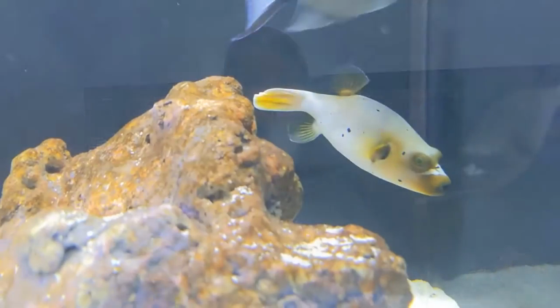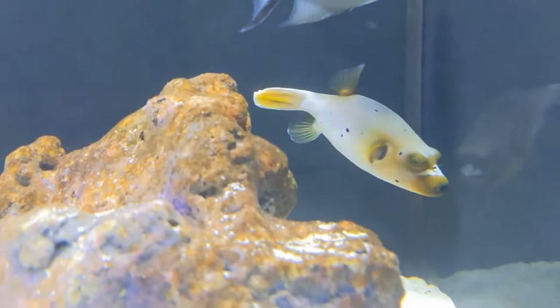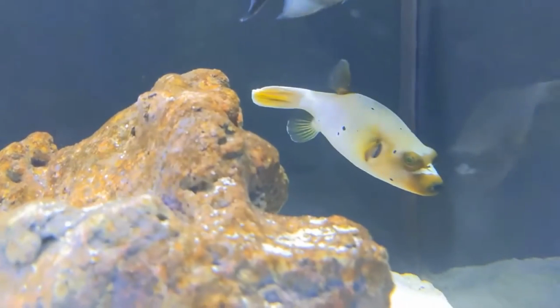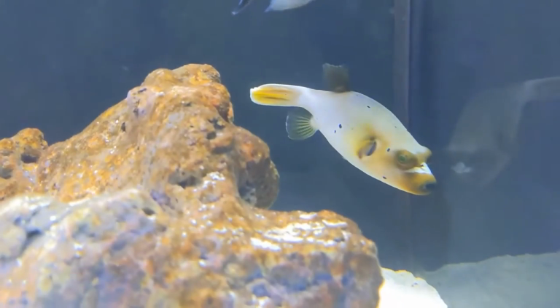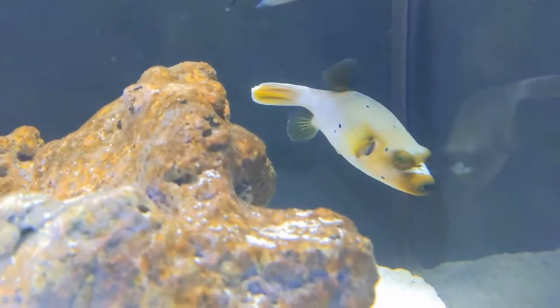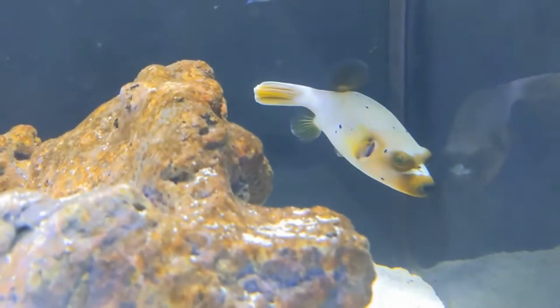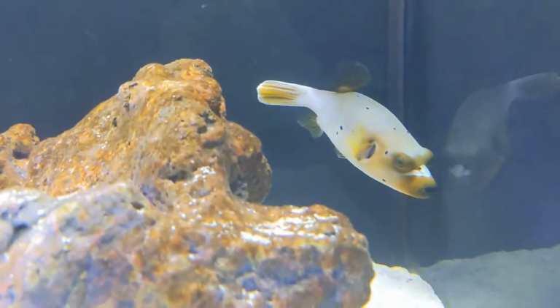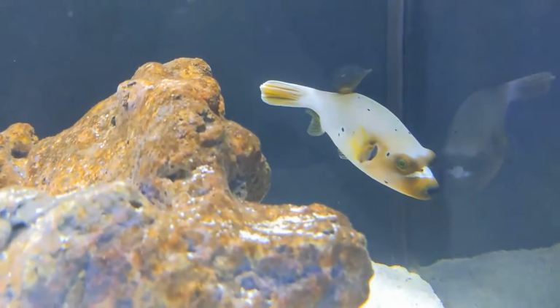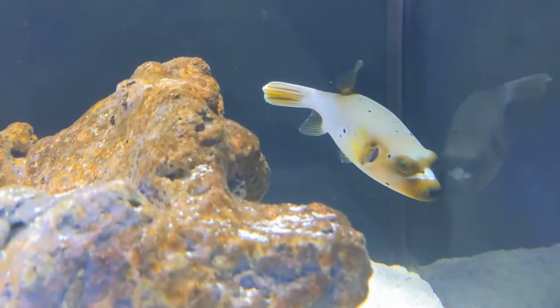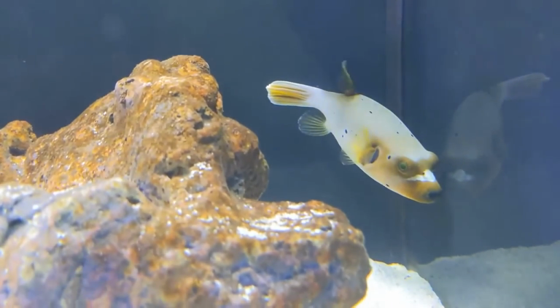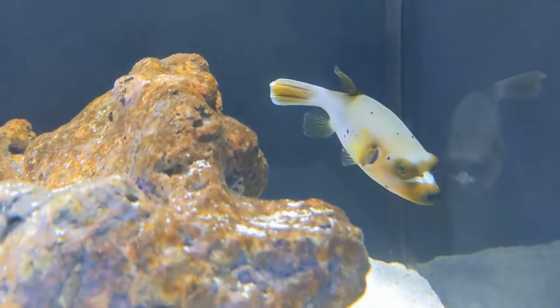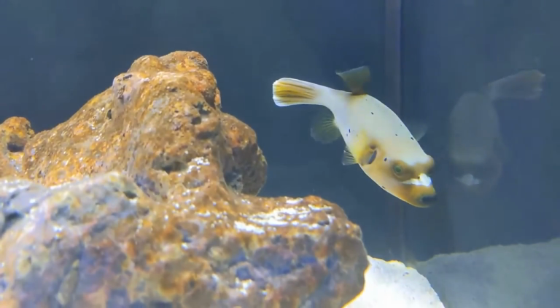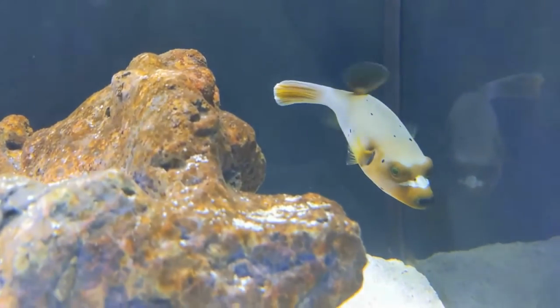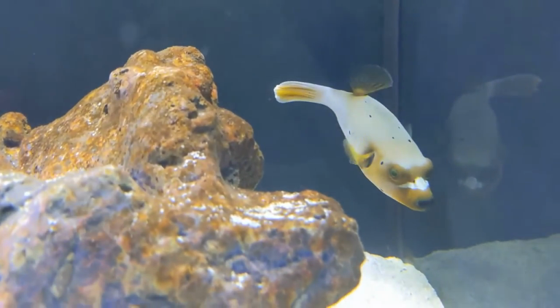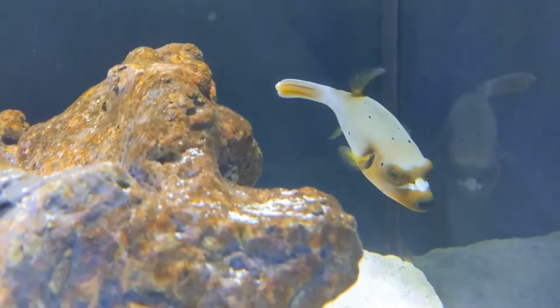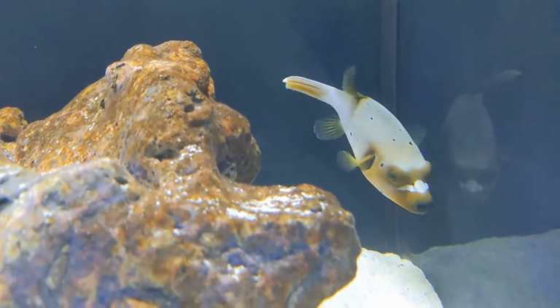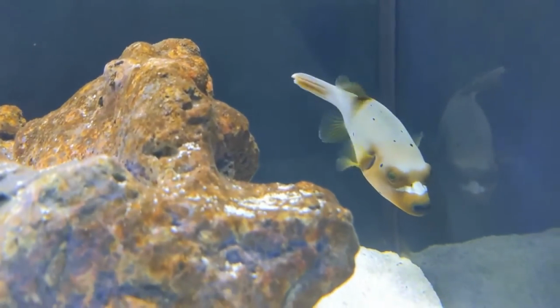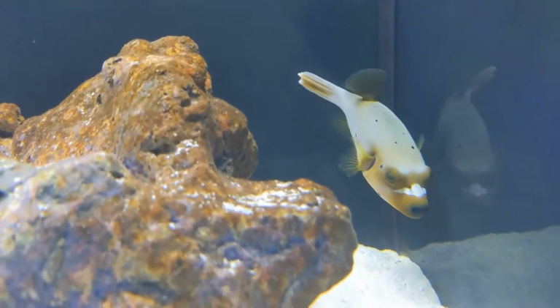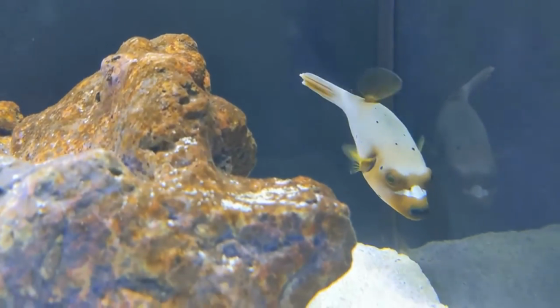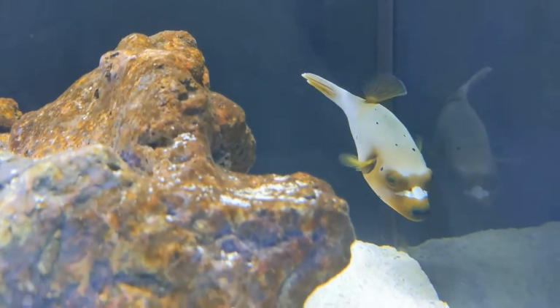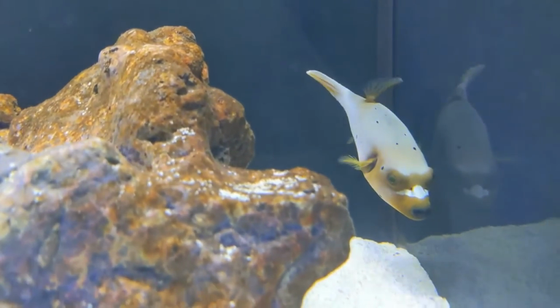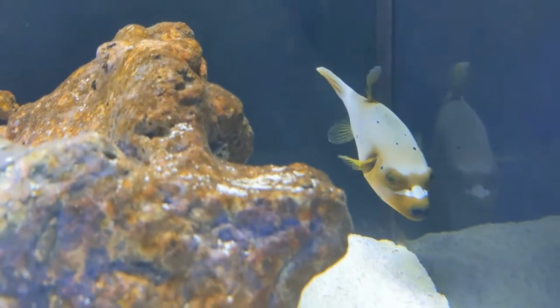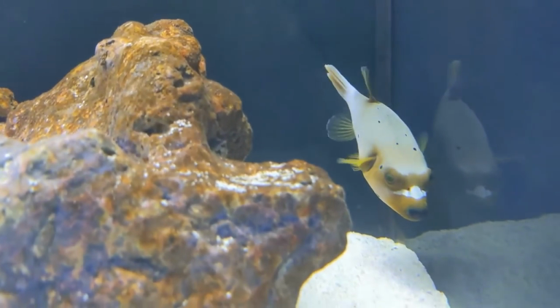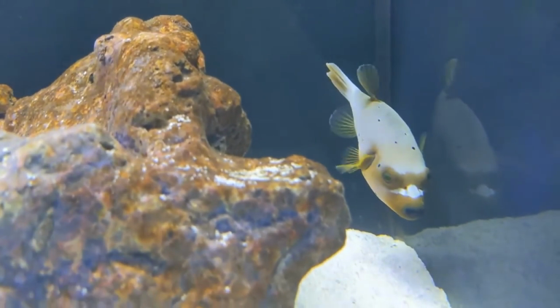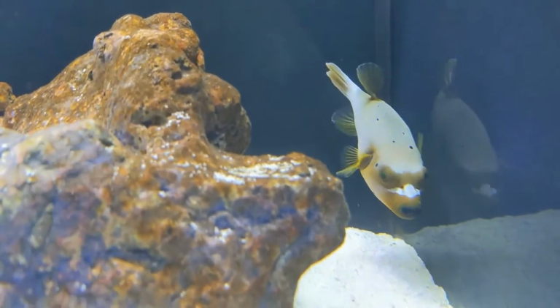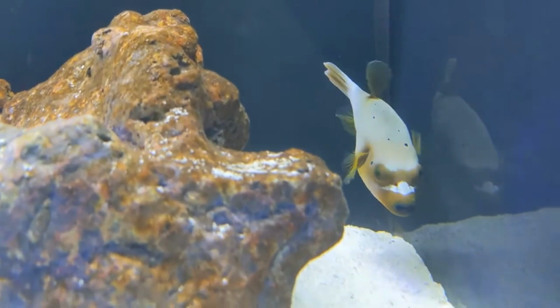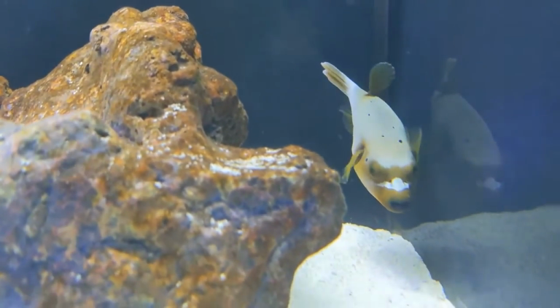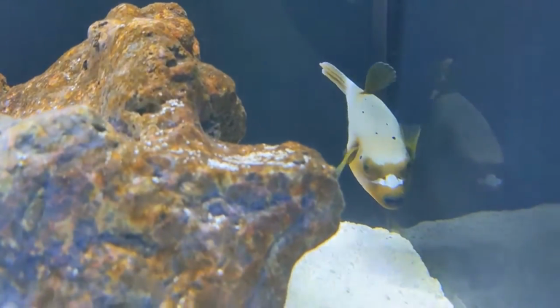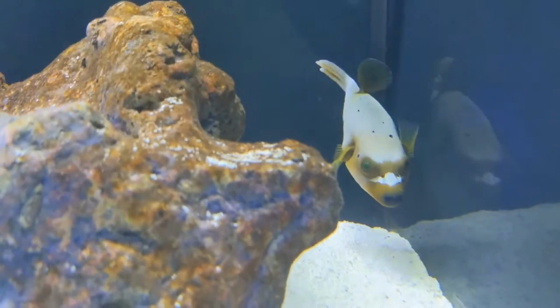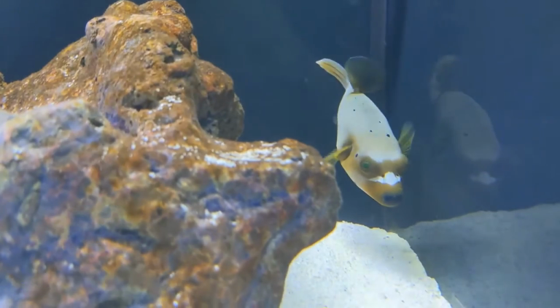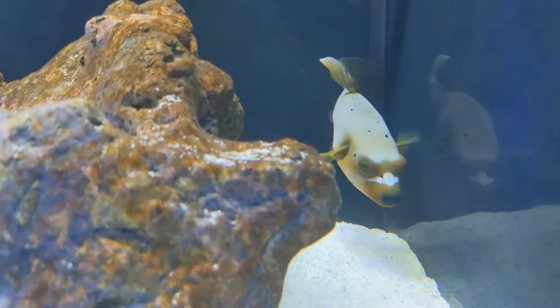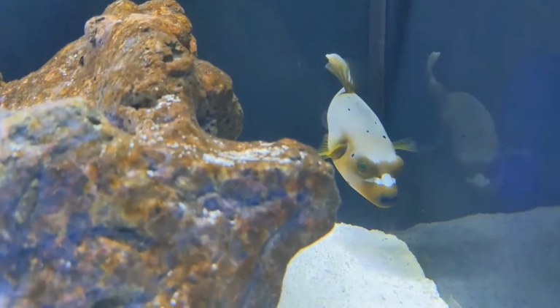They look almost just like a puppy dog when they look at you. They've got big eyes and those funny teeth and they're just really, really cute.